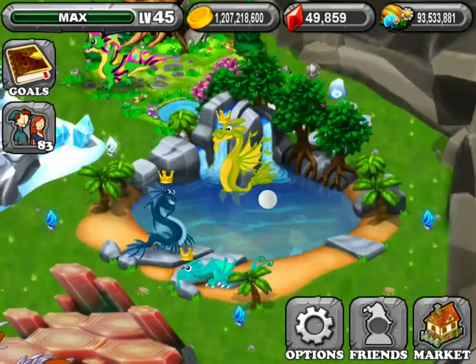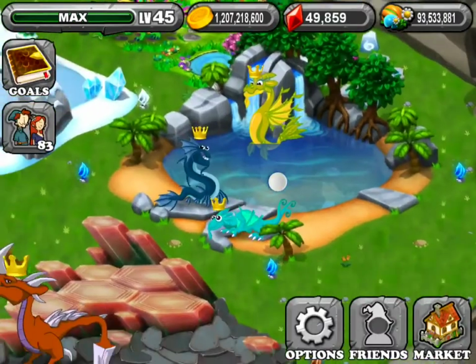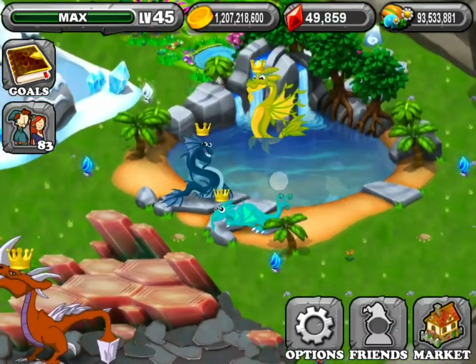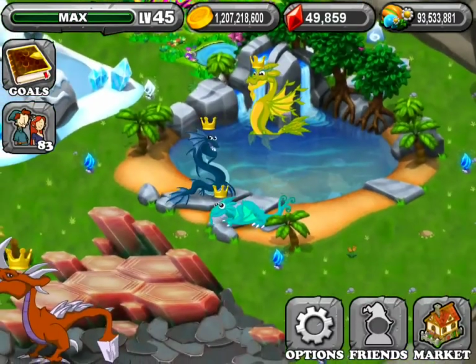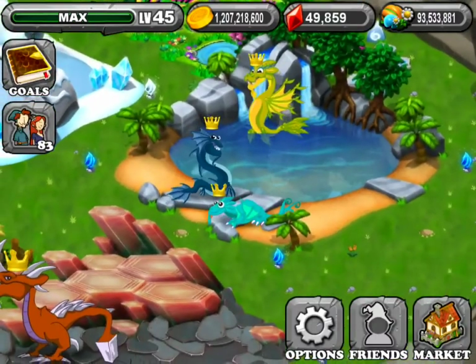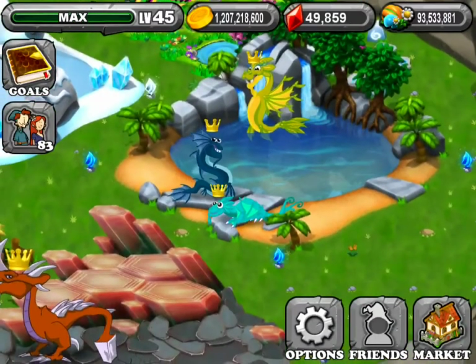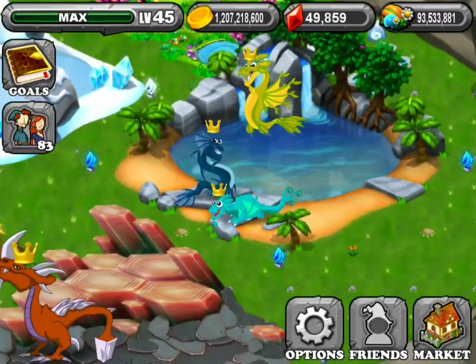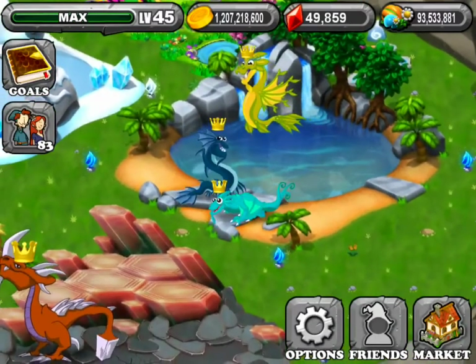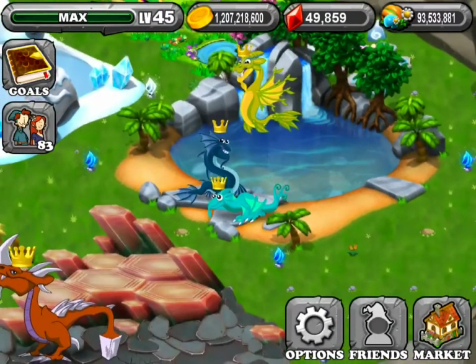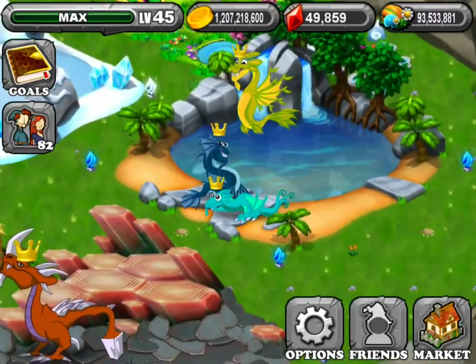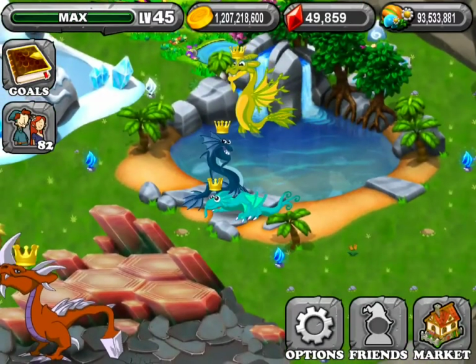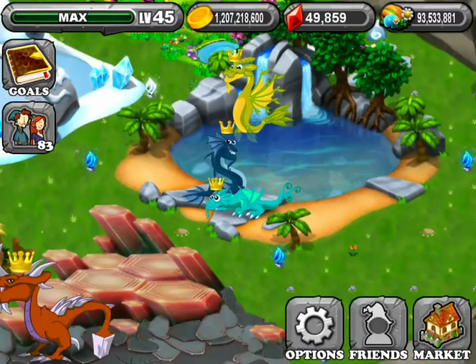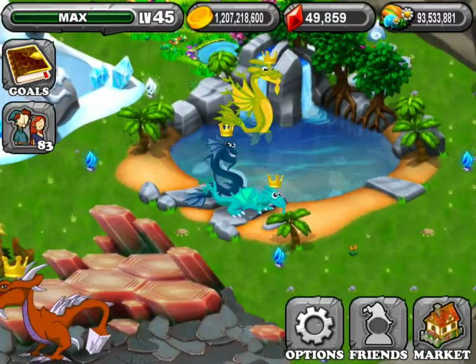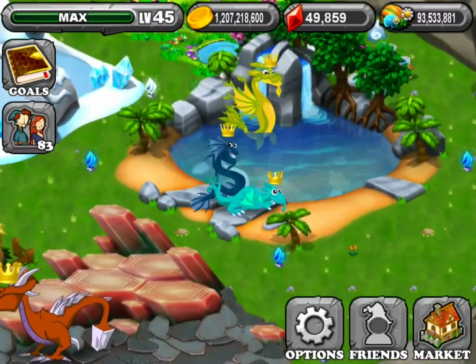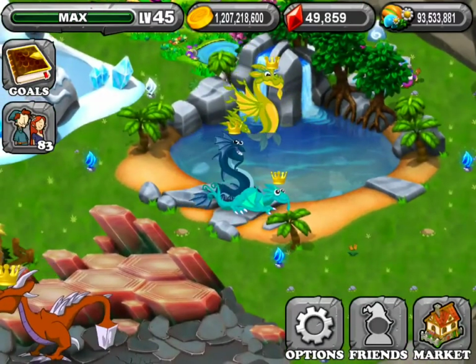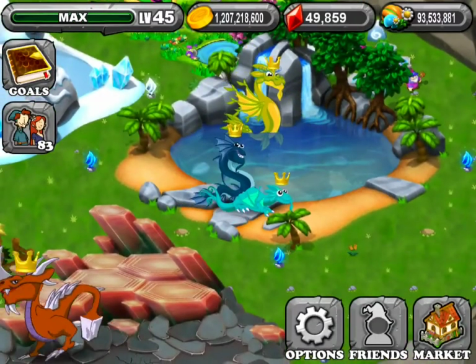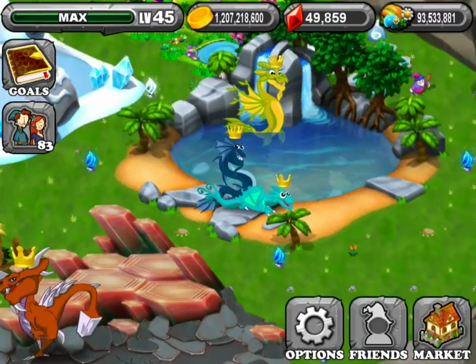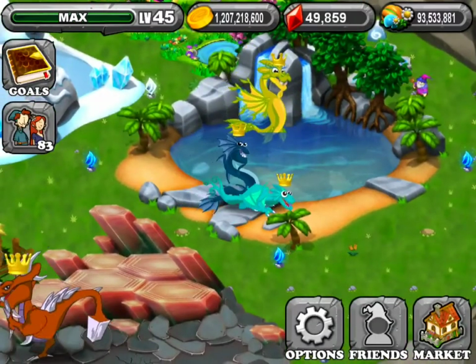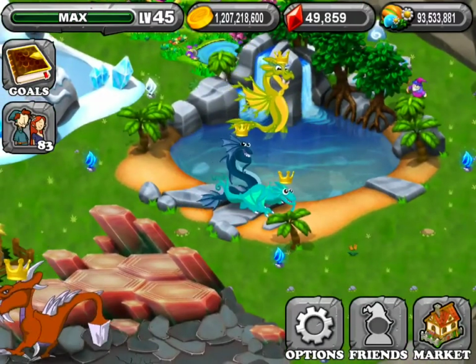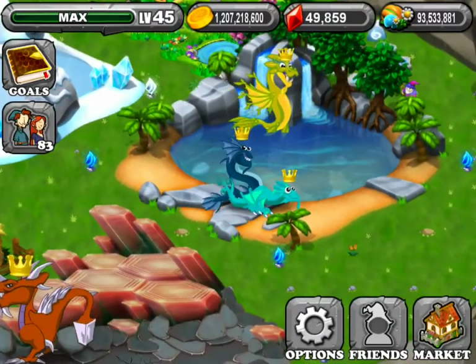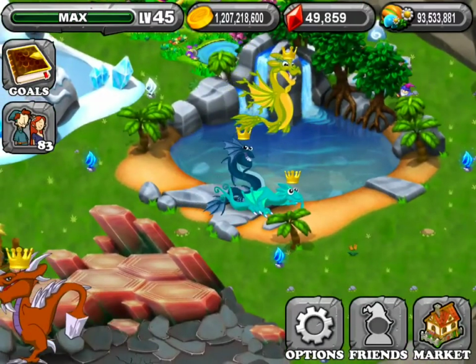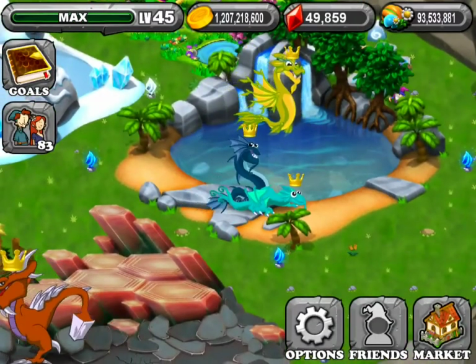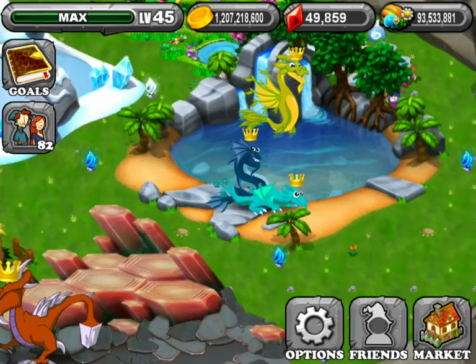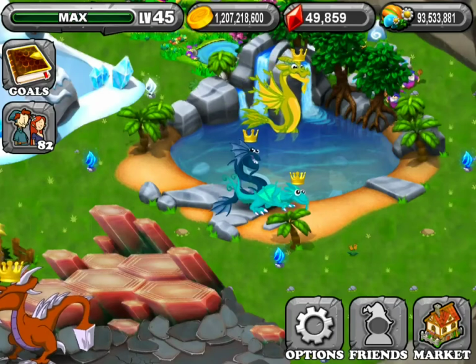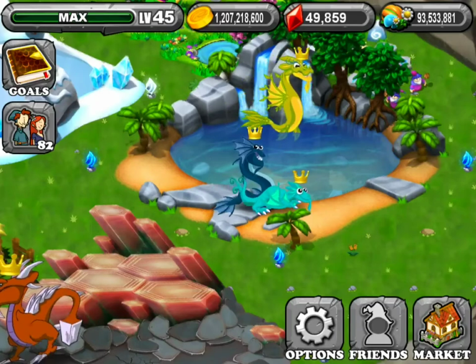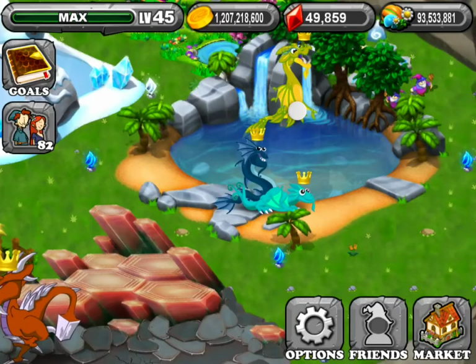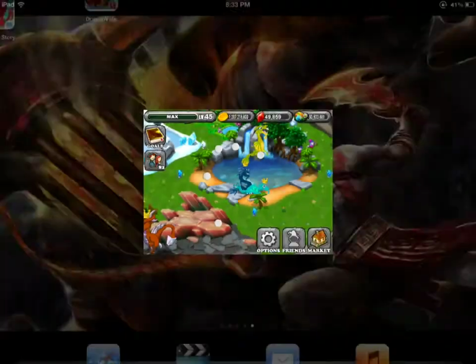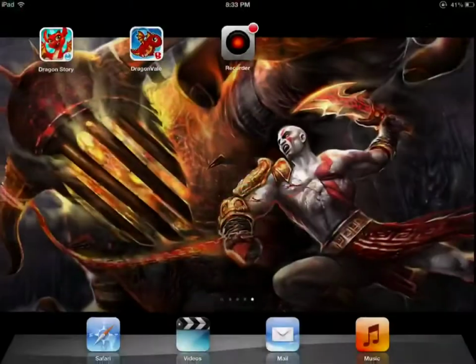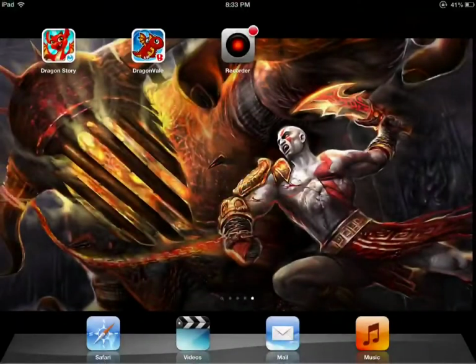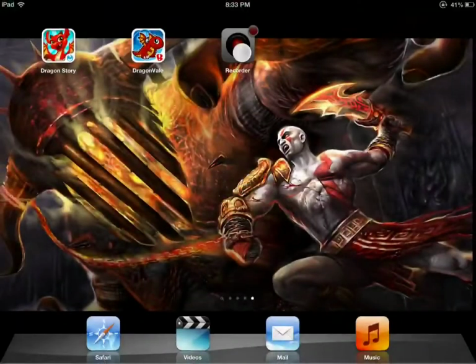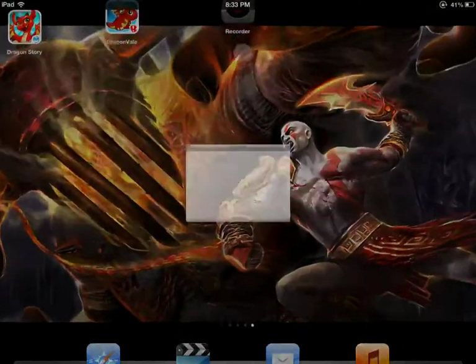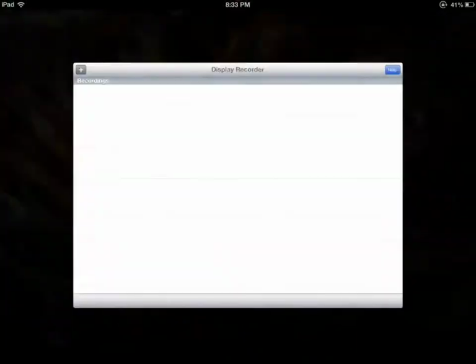That's the swamp dragon and how to breed it. I hope you like this video. Comment, like, and subscribe. And thank you for watching.